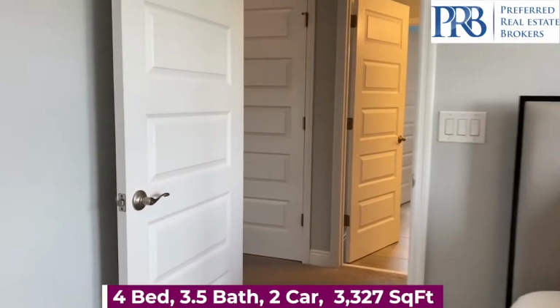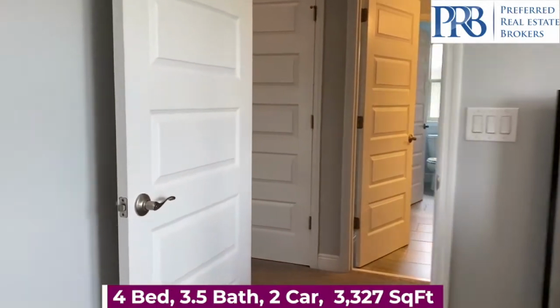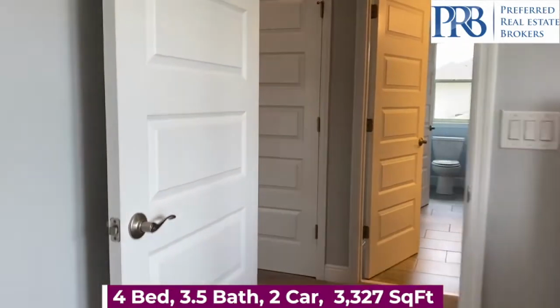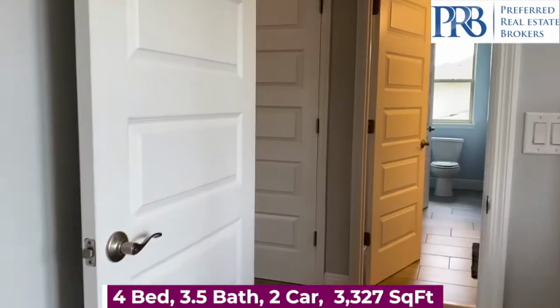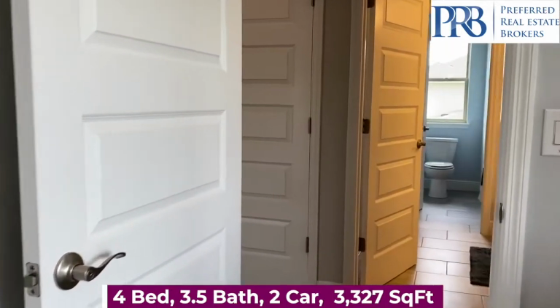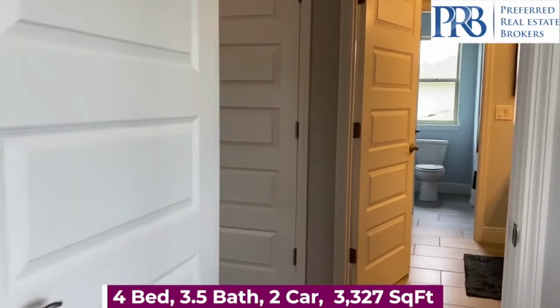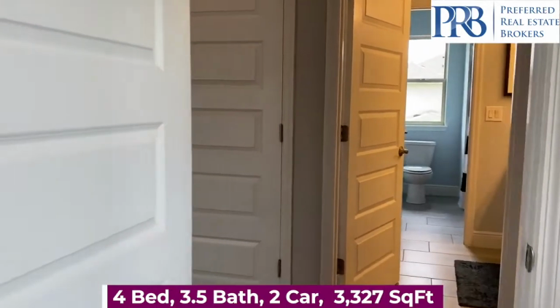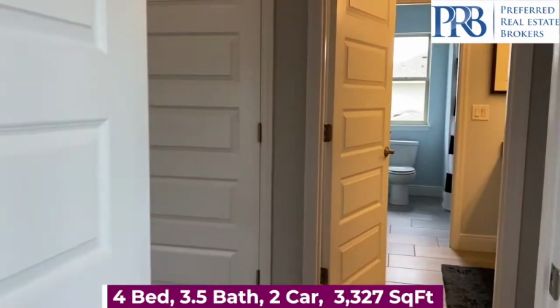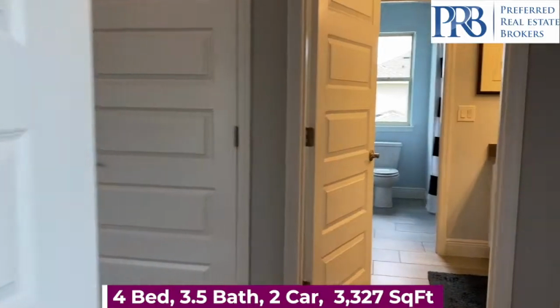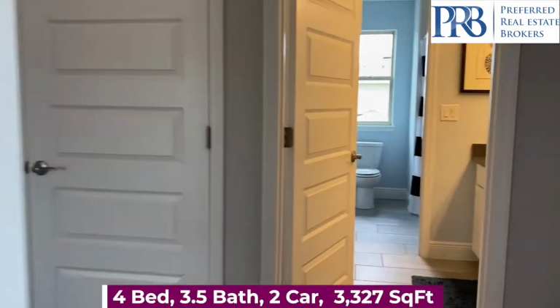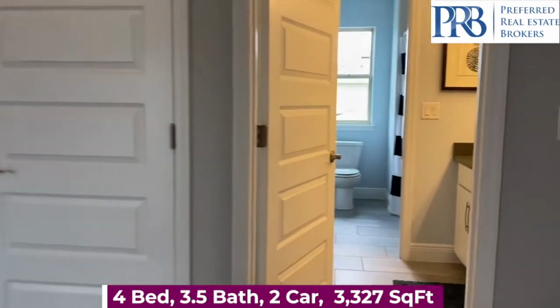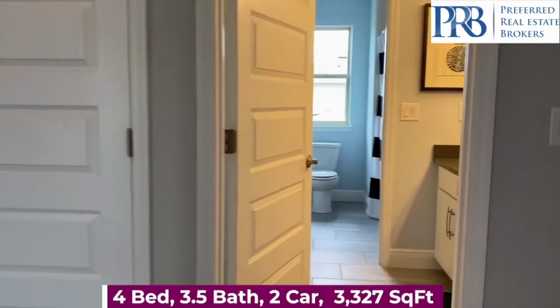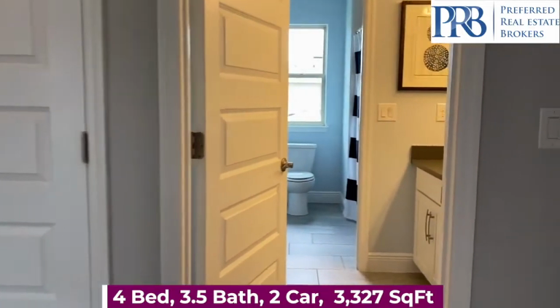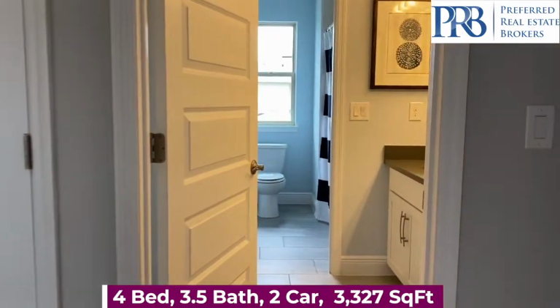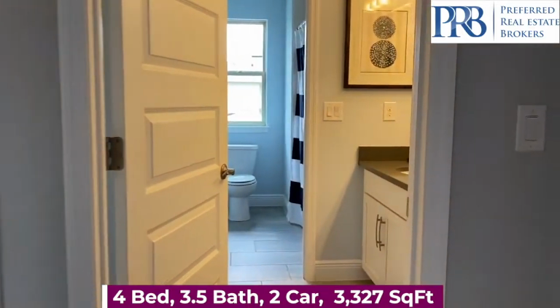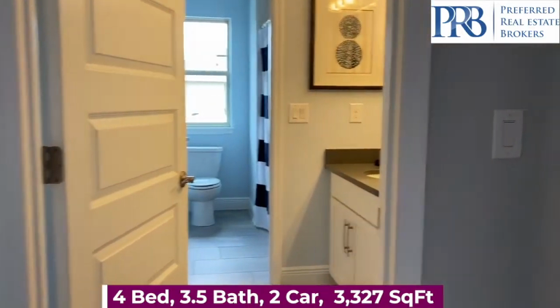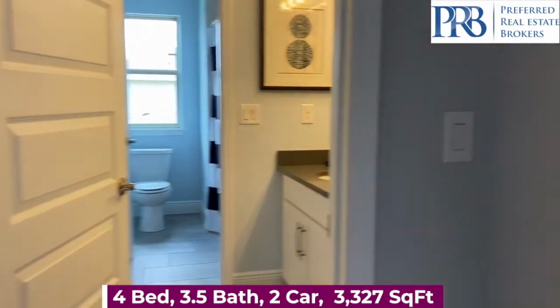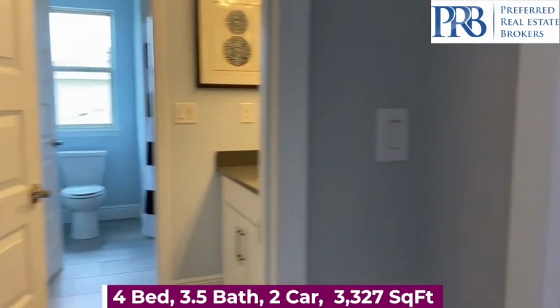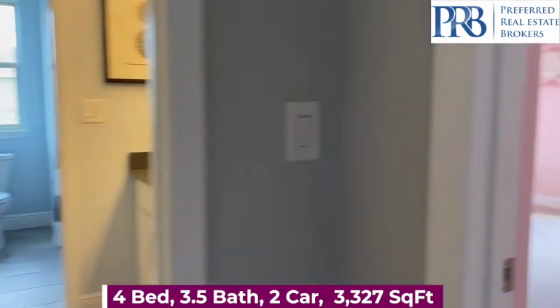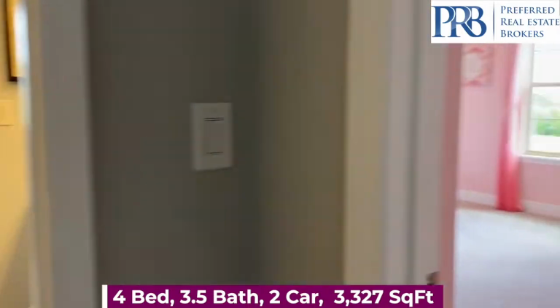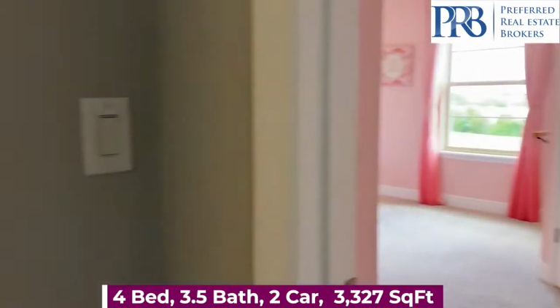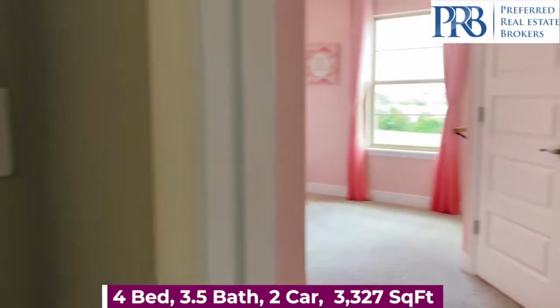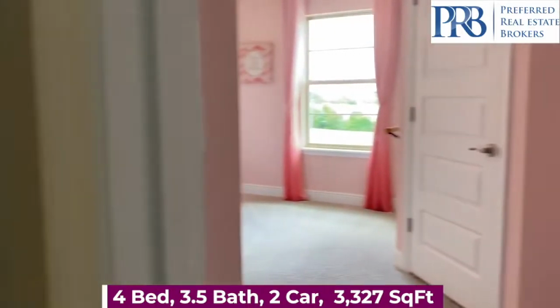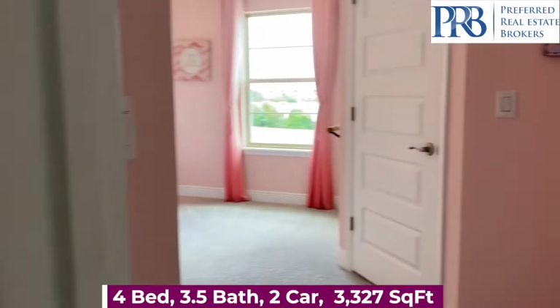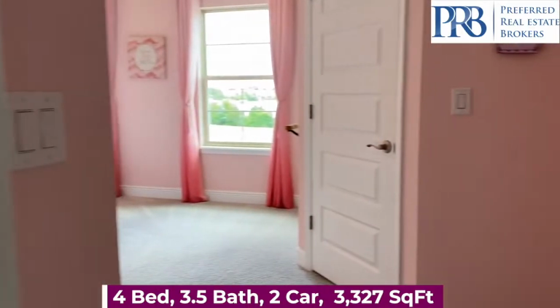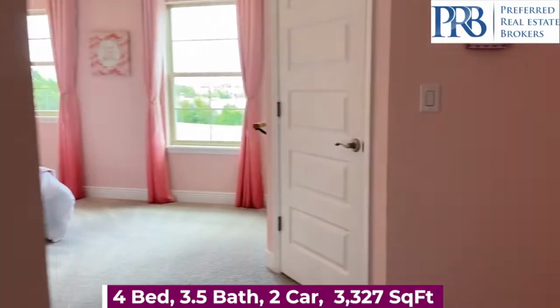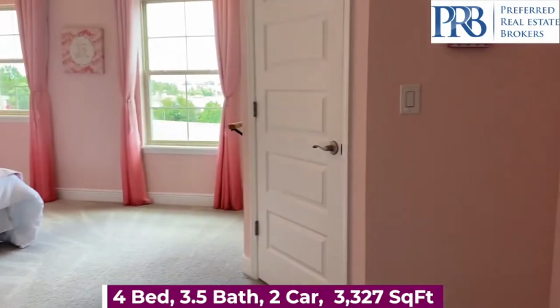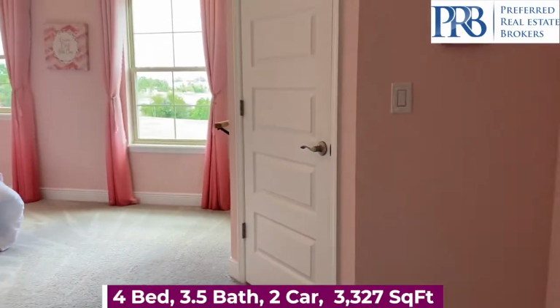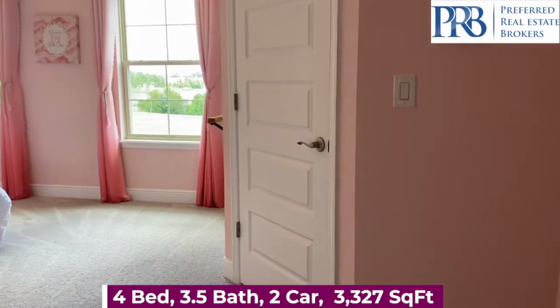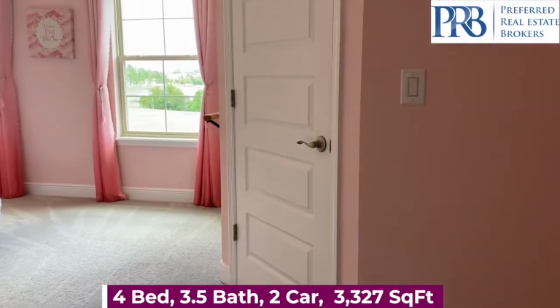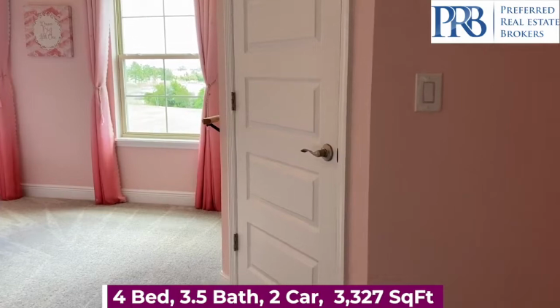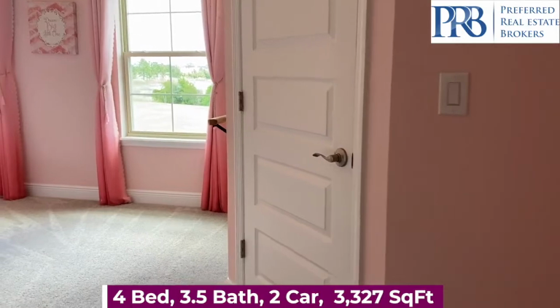In this community, you're surrounded by lakes and pond views, close to shopping and dining and all of the Disney attractions.